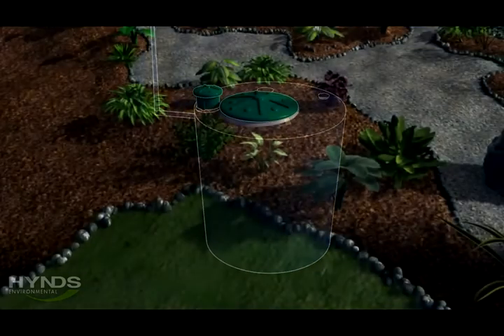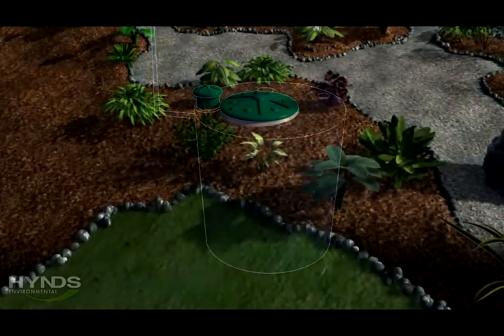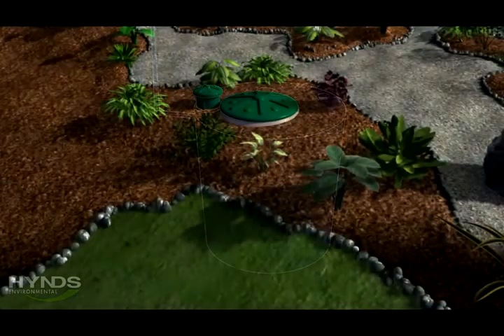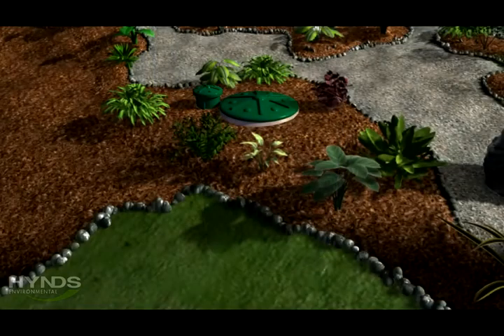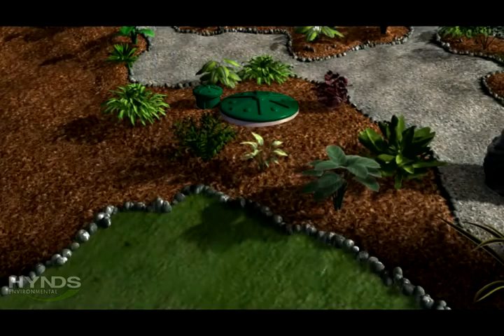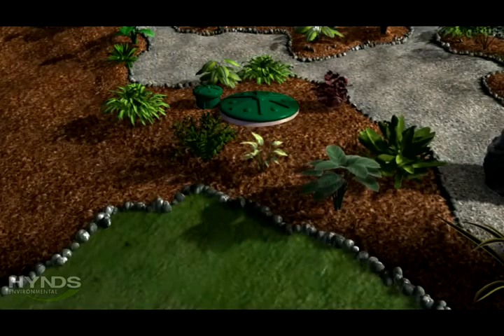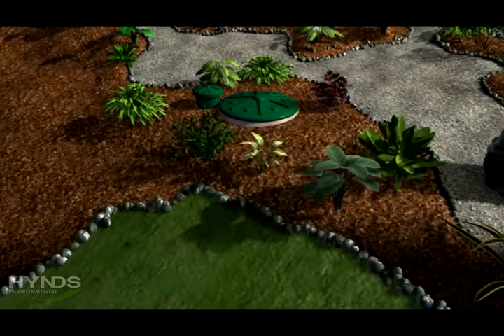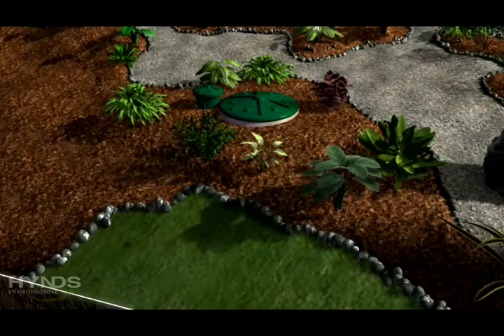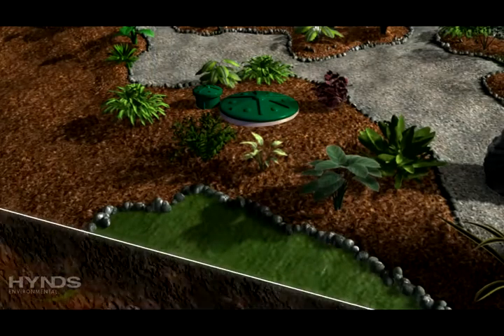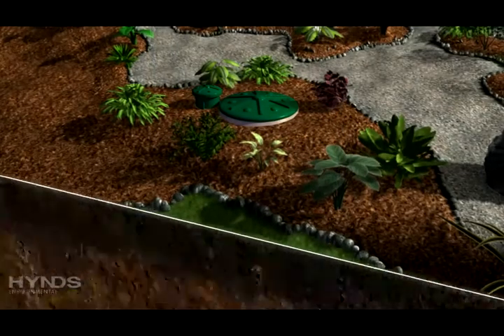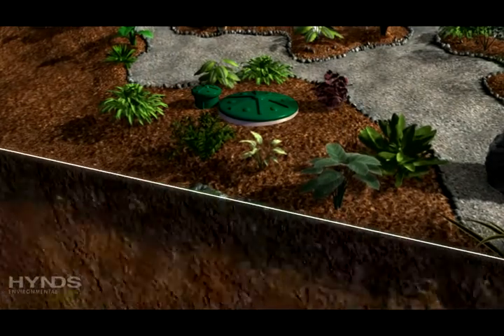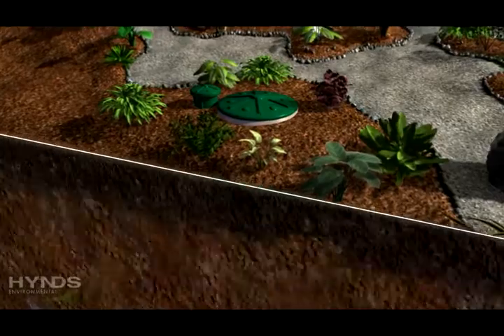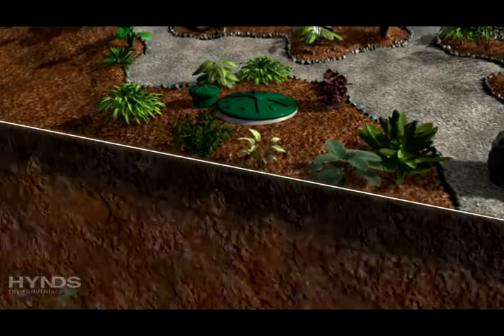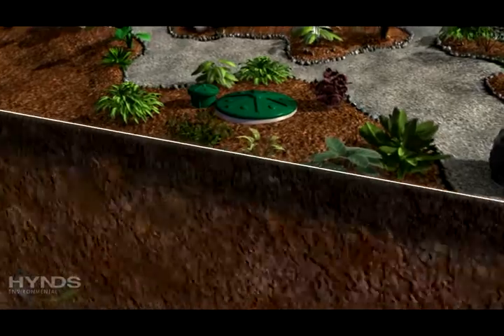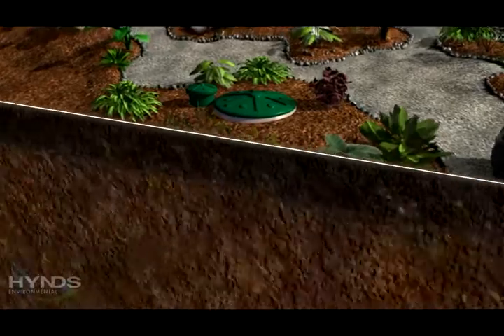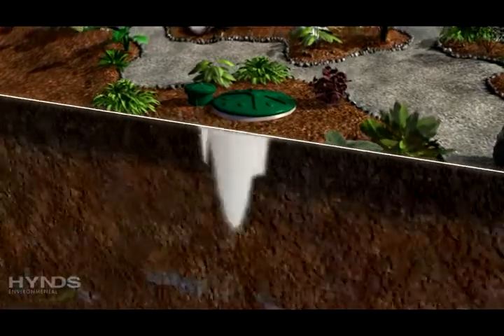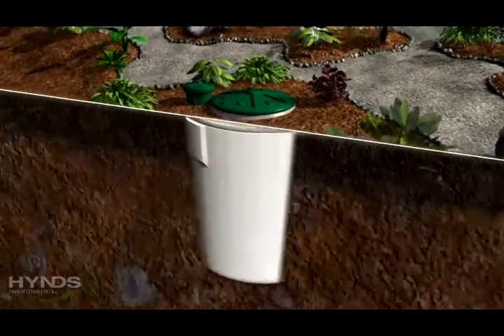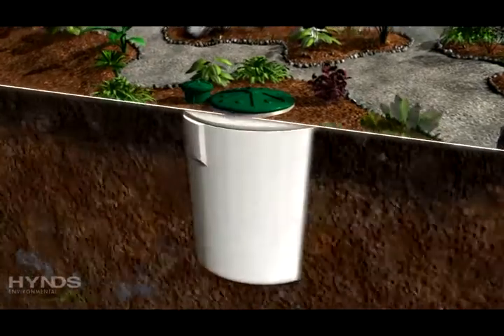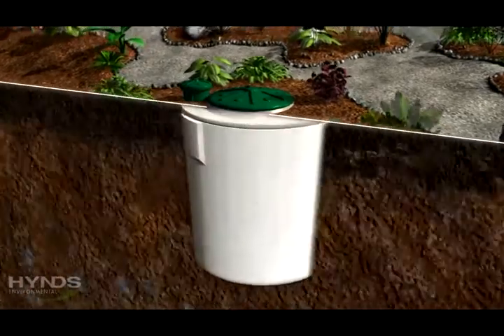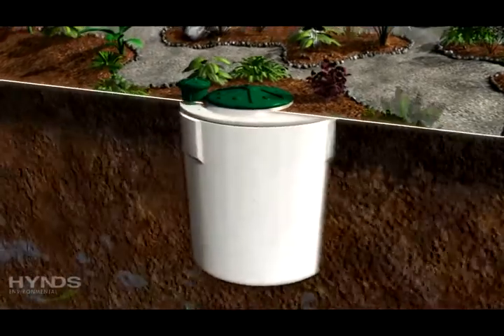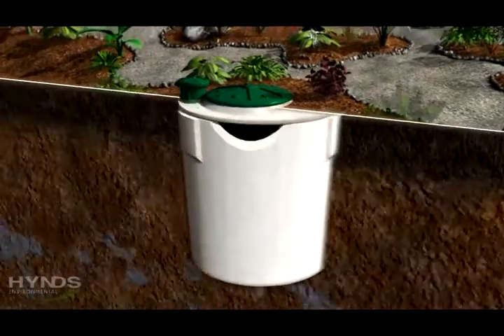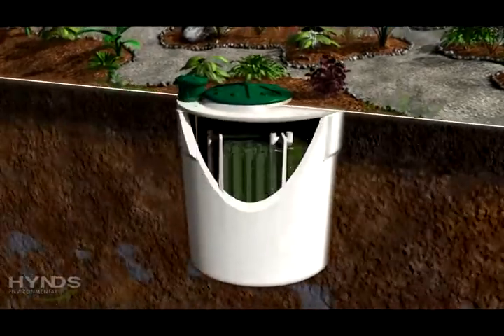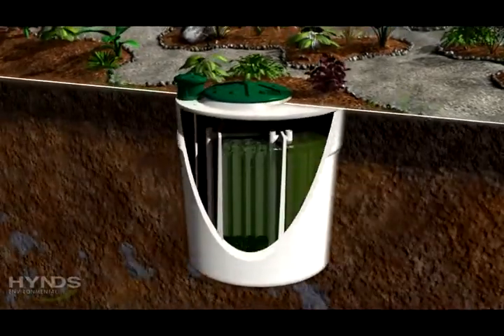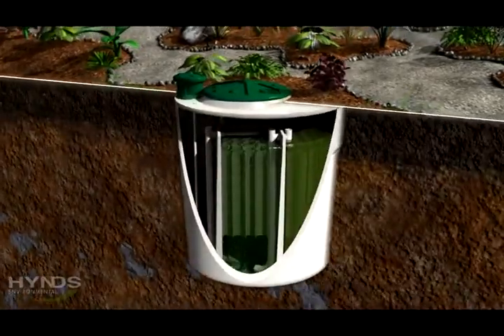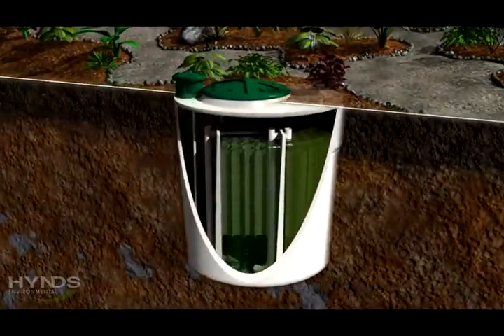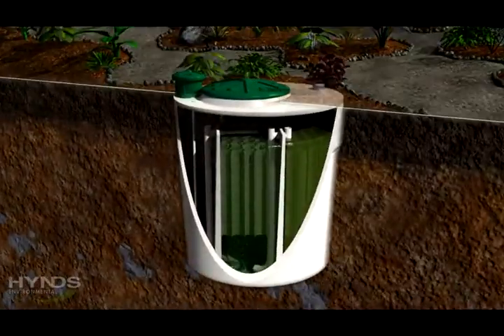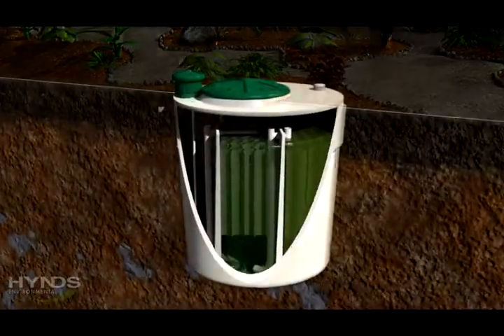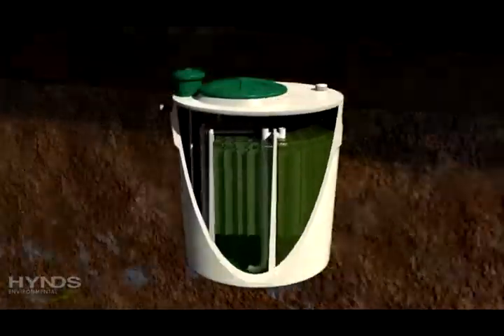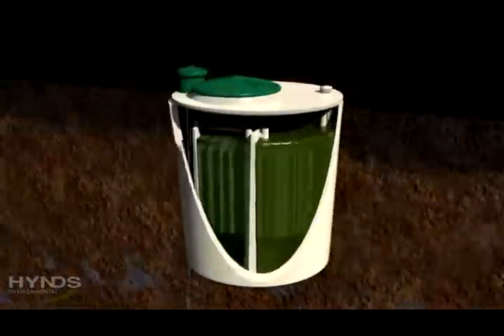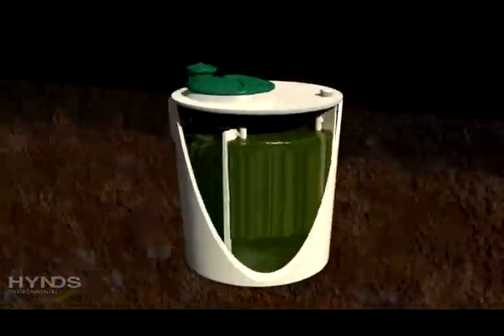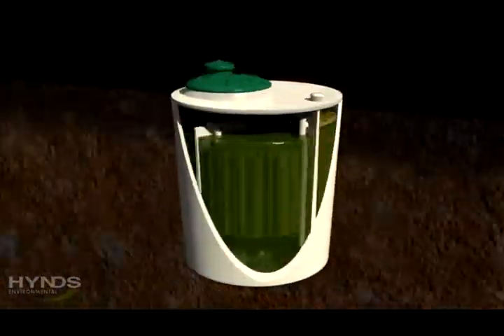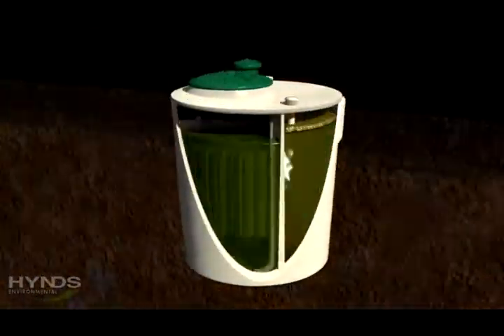The Heinz system is manufactured in a high-quality precast concrete tank. This makes the wastewater system both strong and durable.